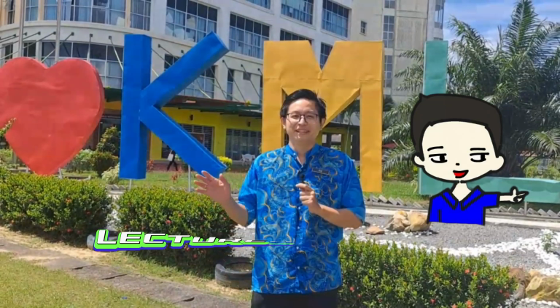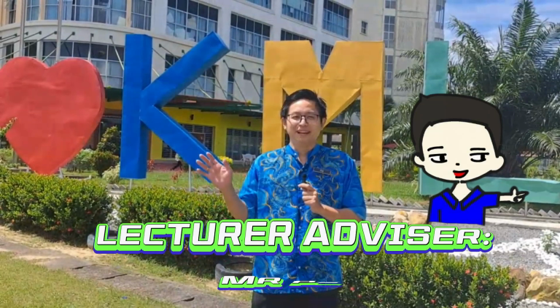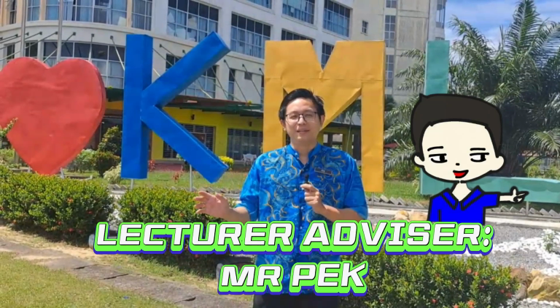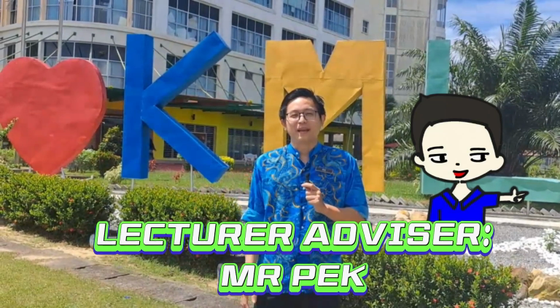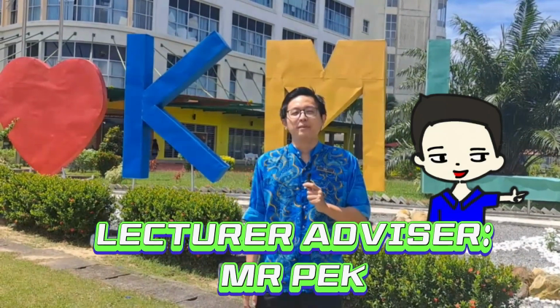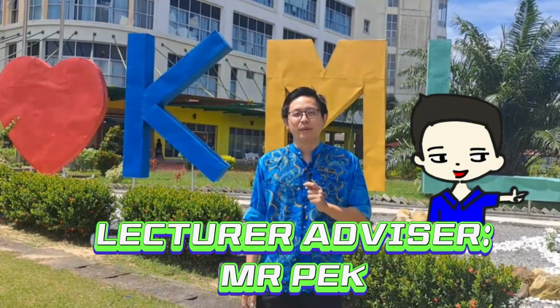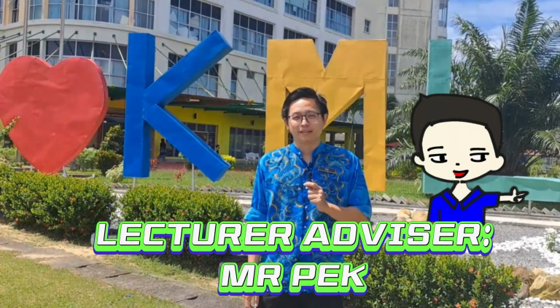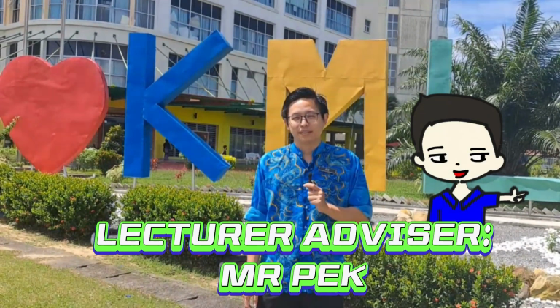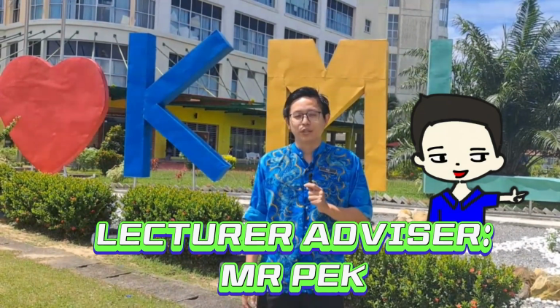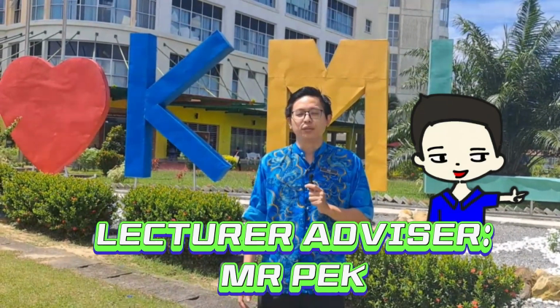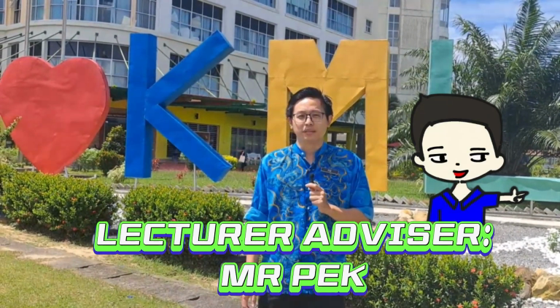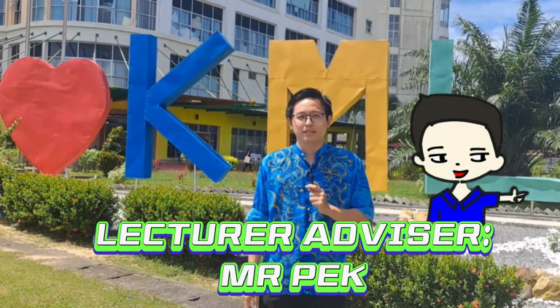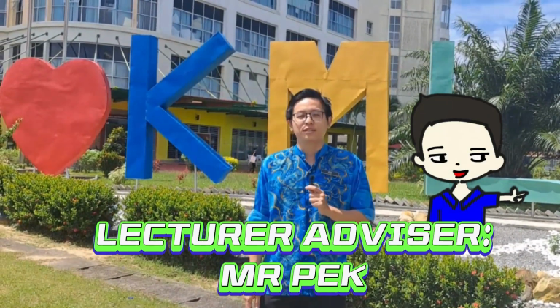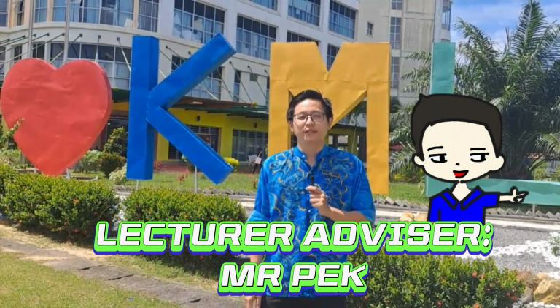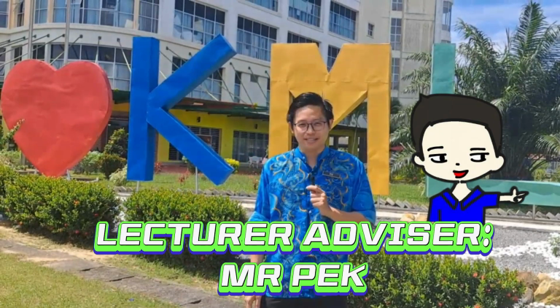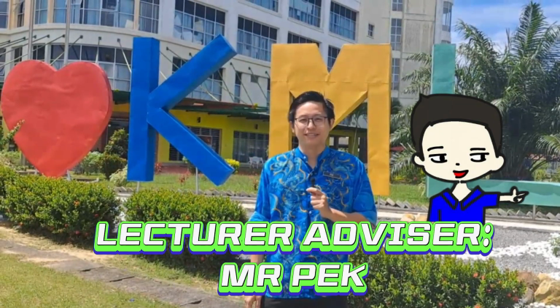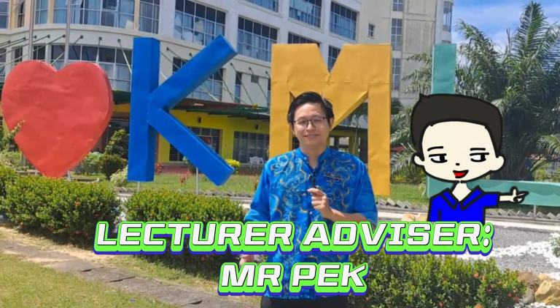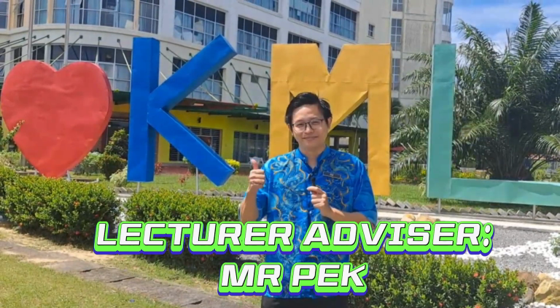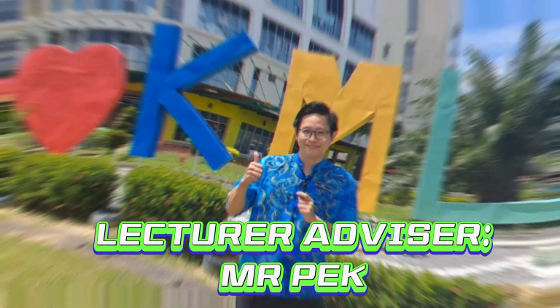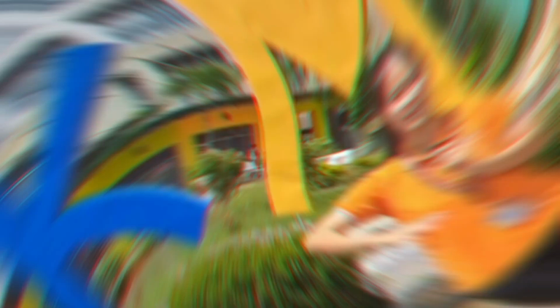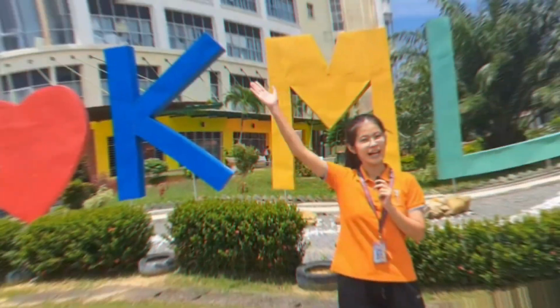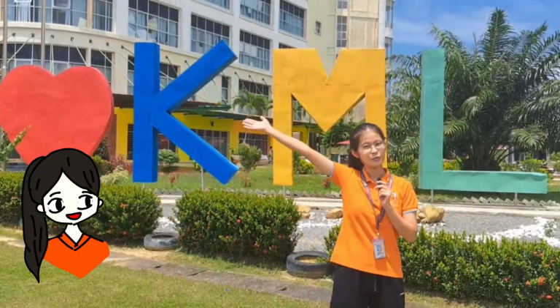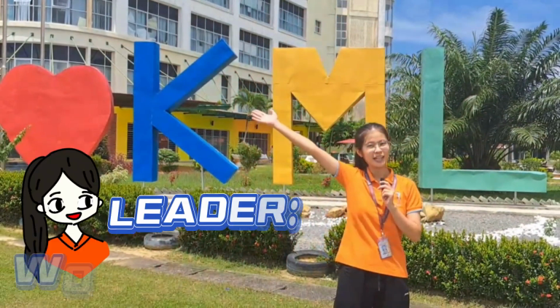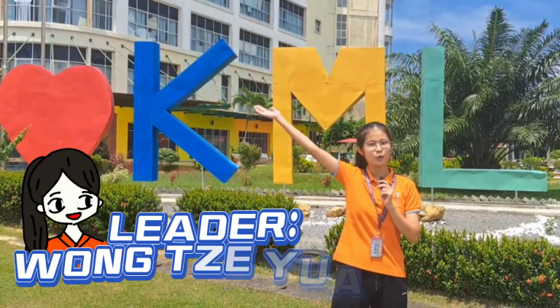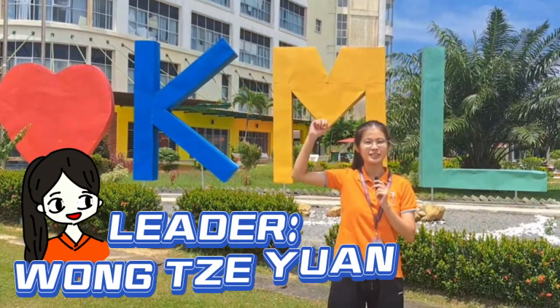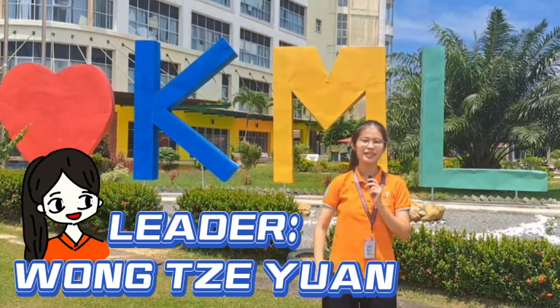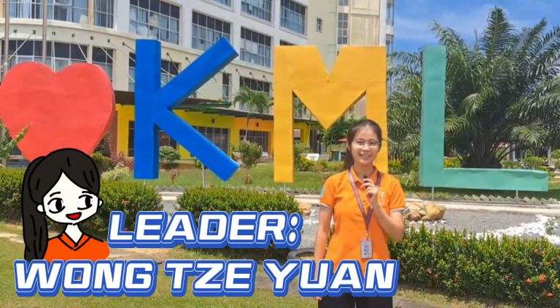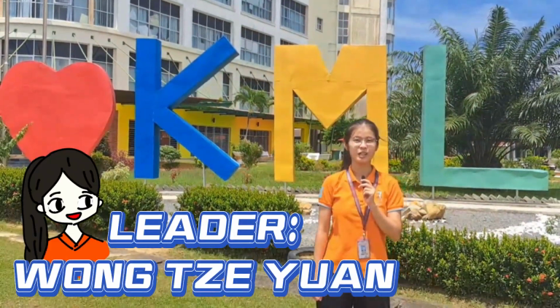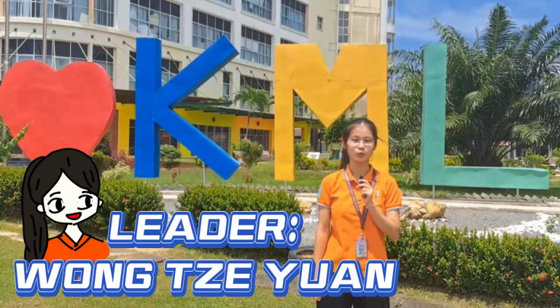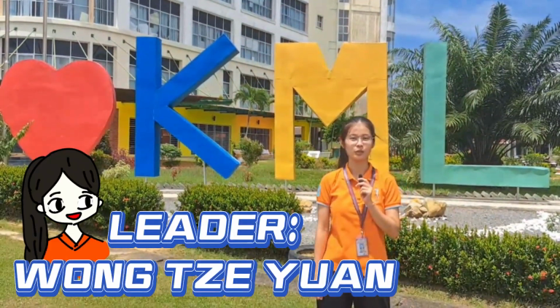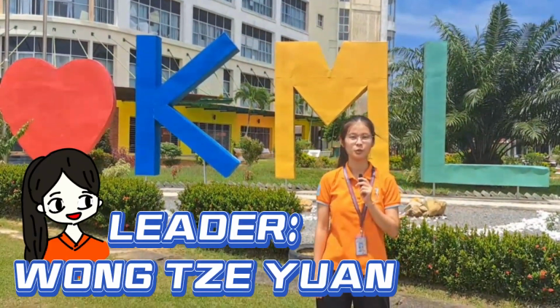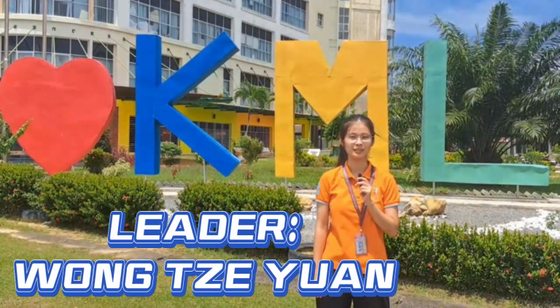Hi, I'm Mr. Peck, the Newton's Daughters Lecturer Advisor. Hi everyone, I'm Wong Zhiyuan, the leader of Newton's Daughters.